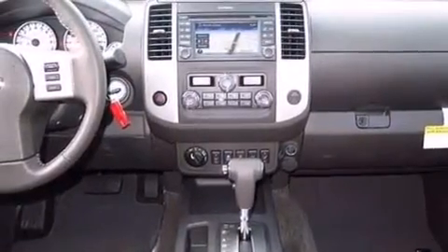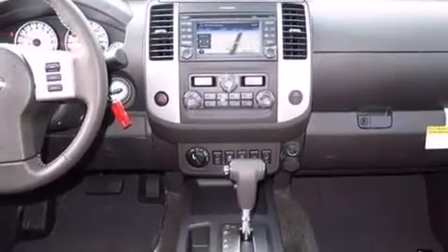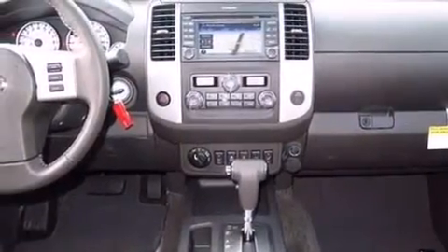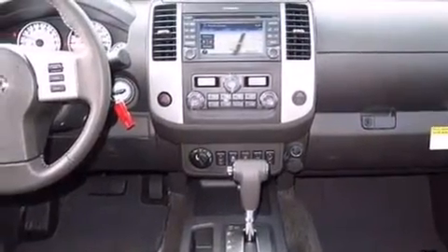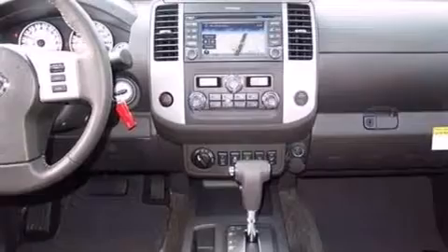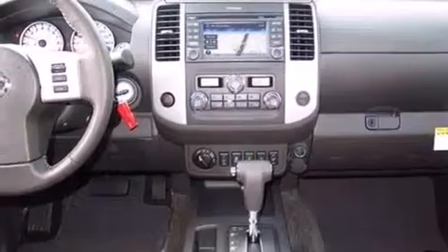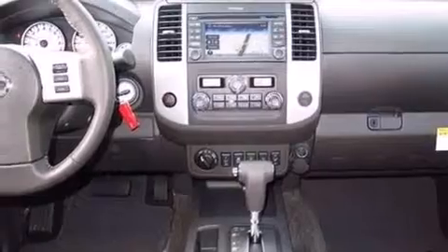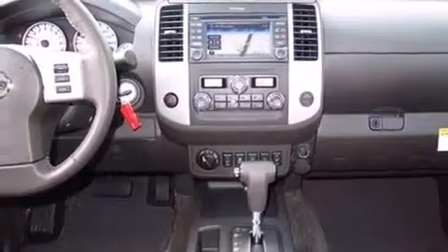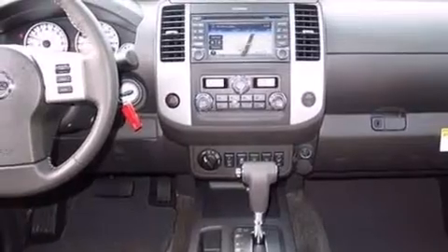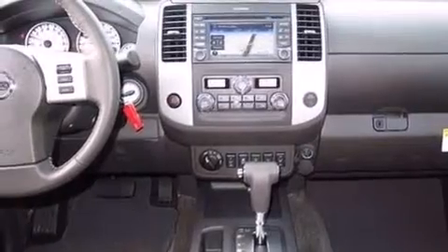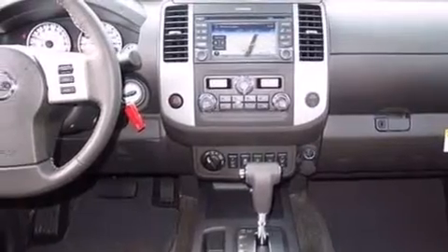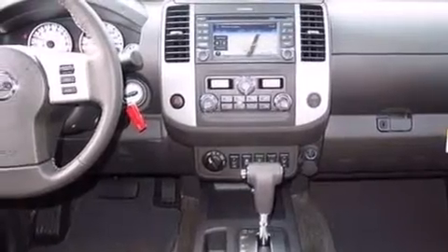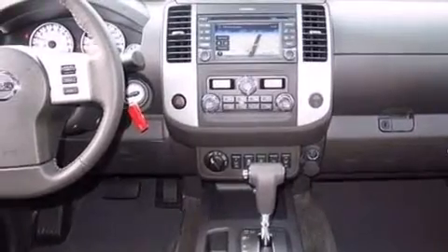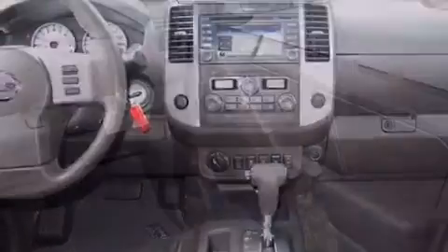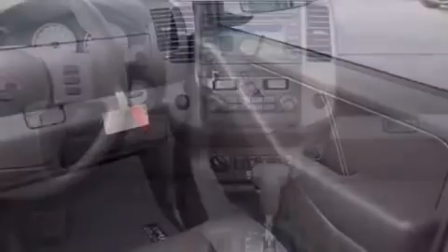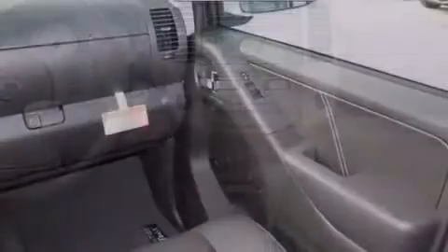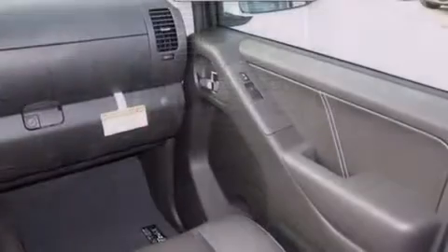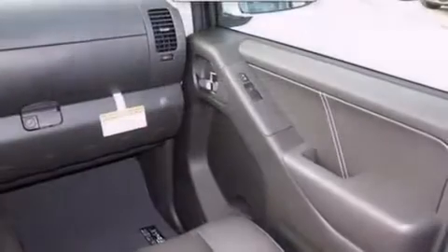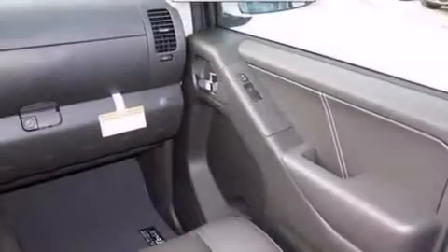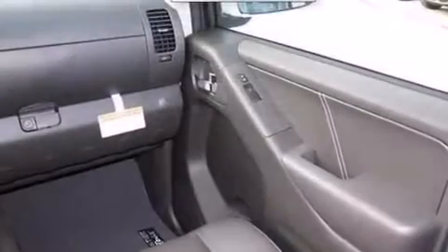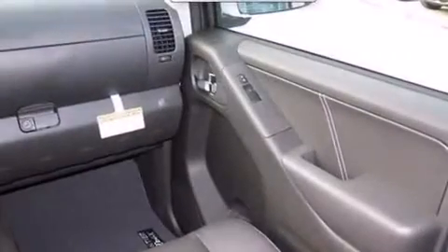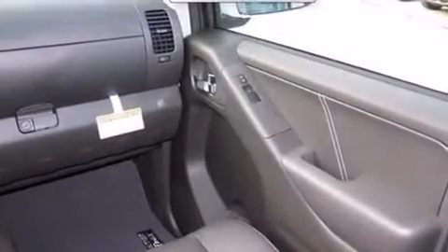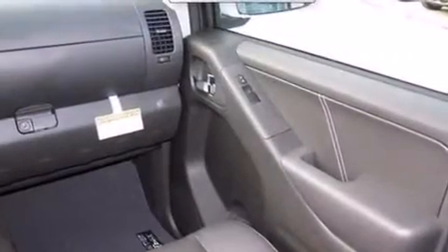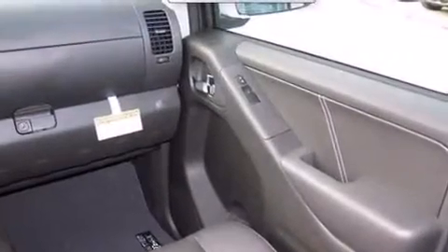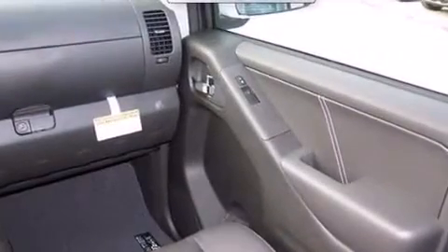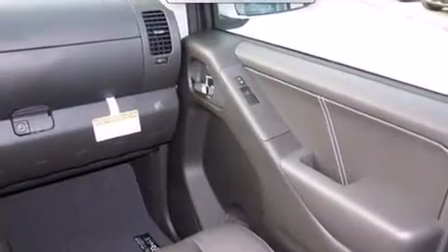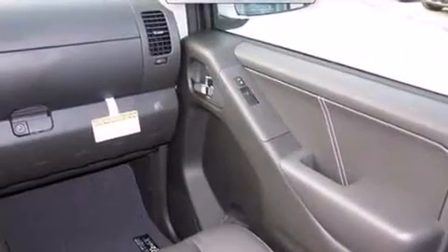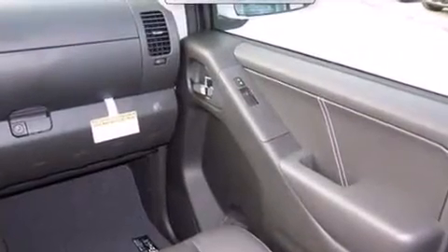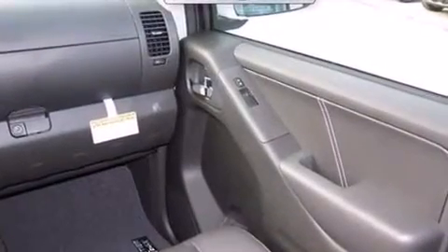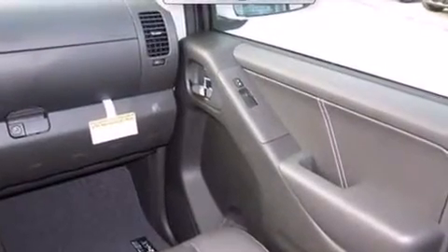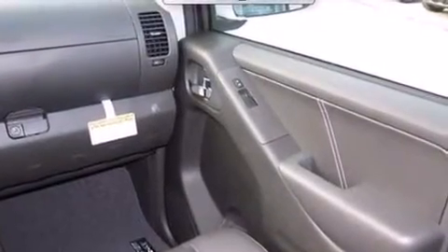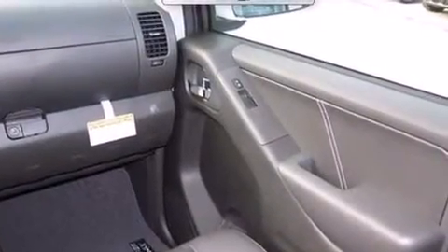A pass-through rear seat. Cruise control. Privacy glass. And a limited slip differential.